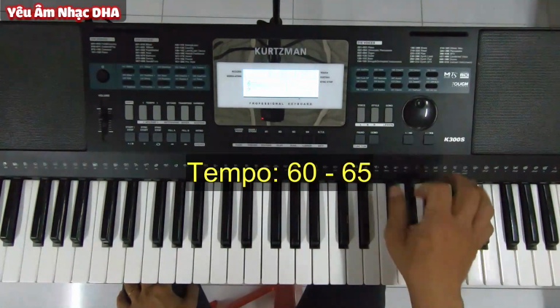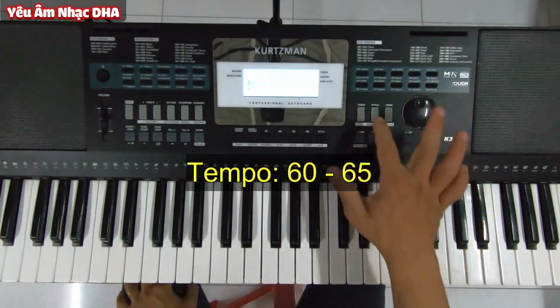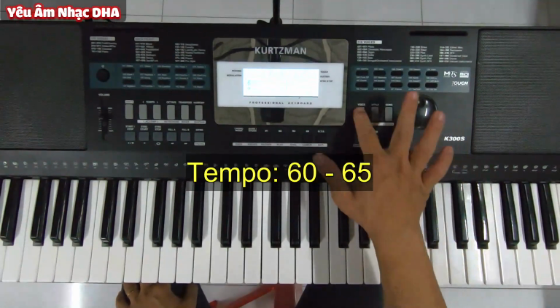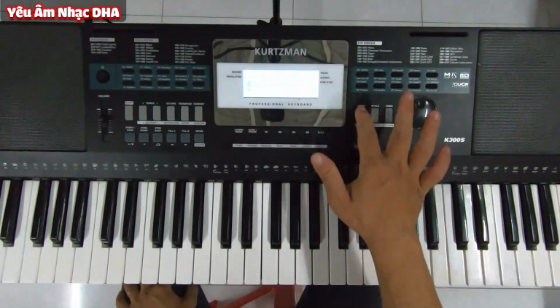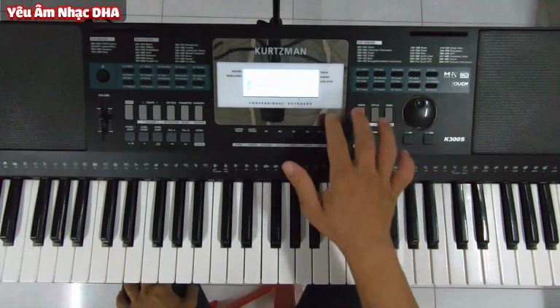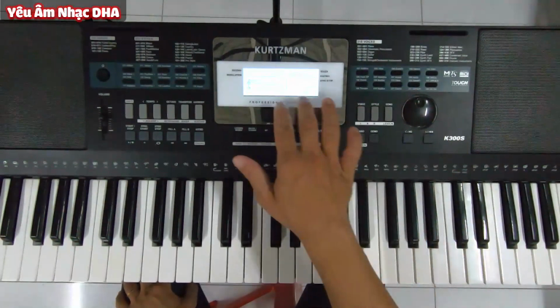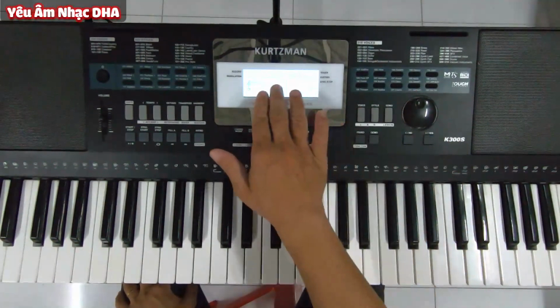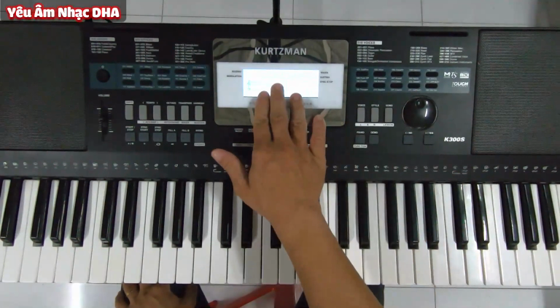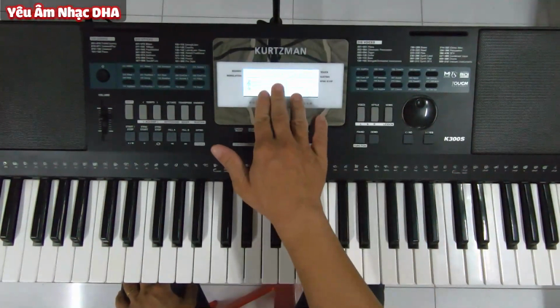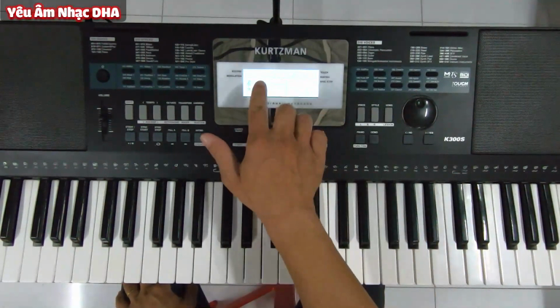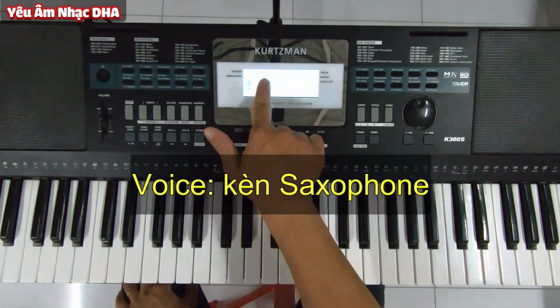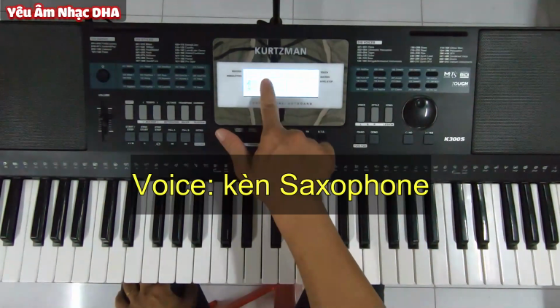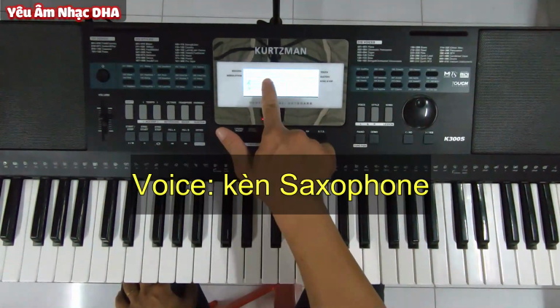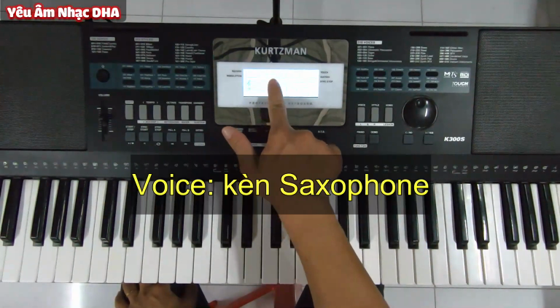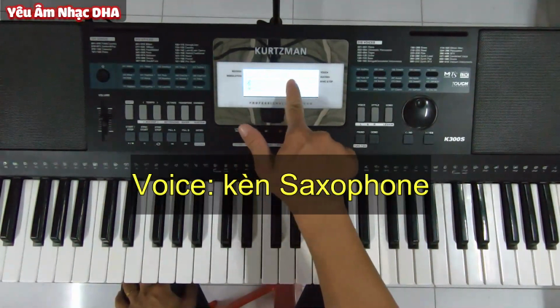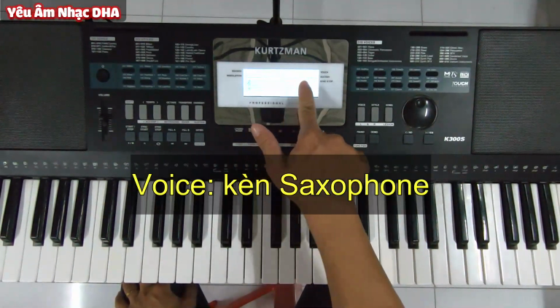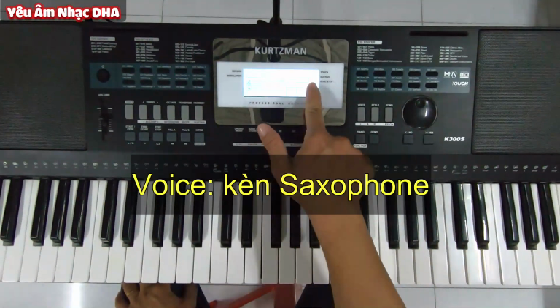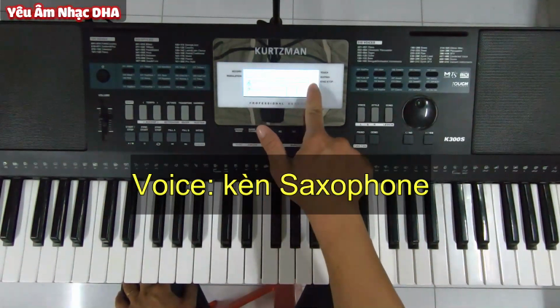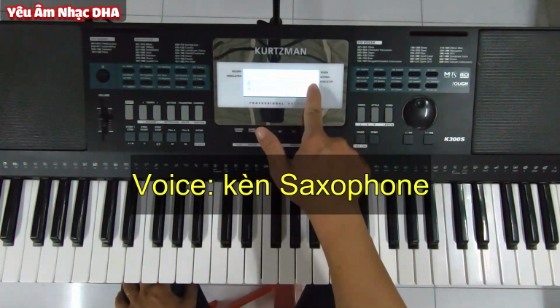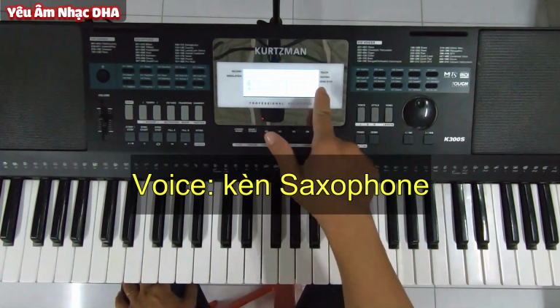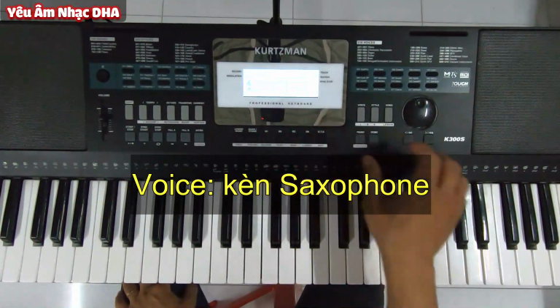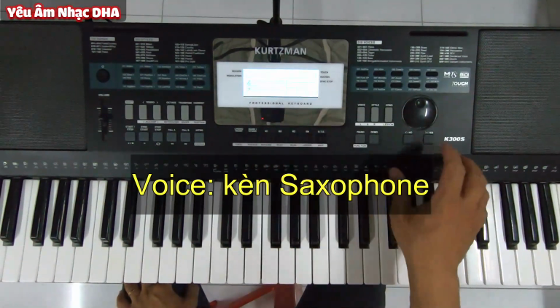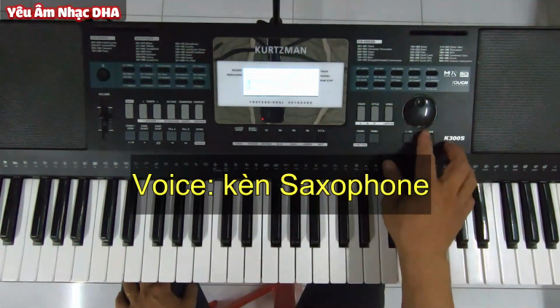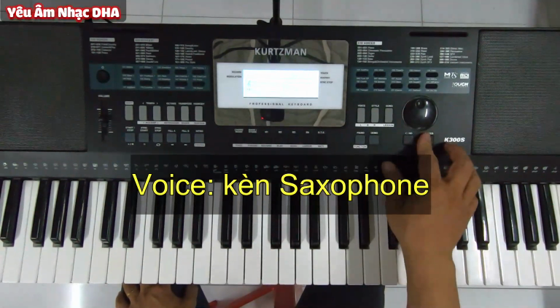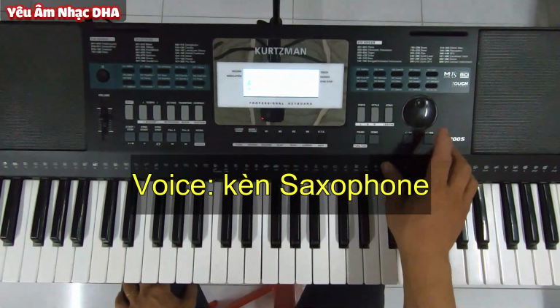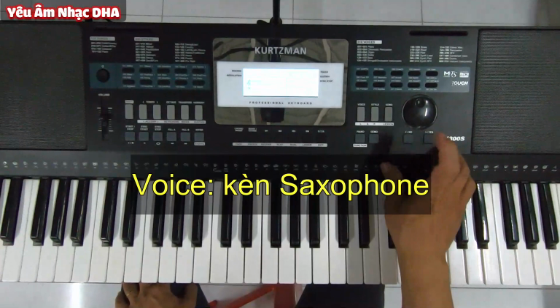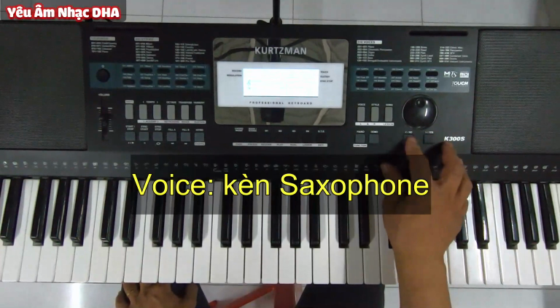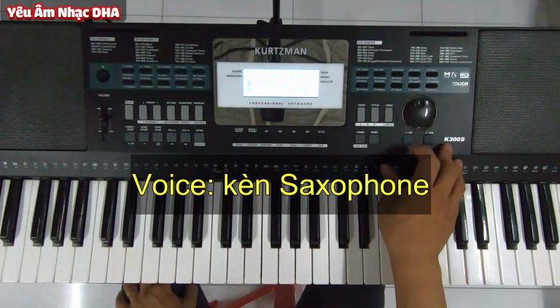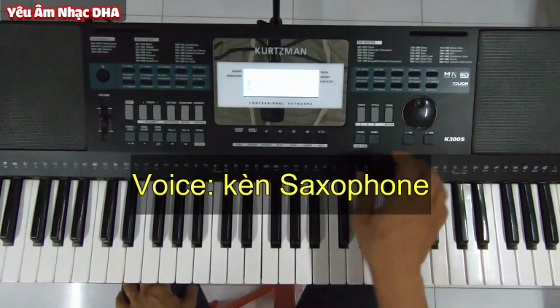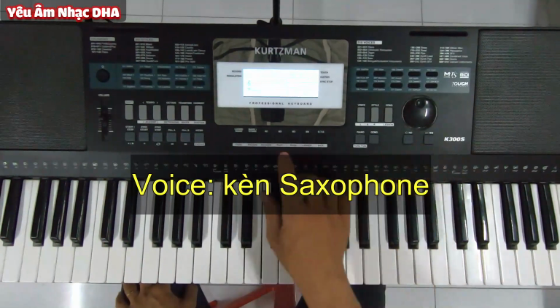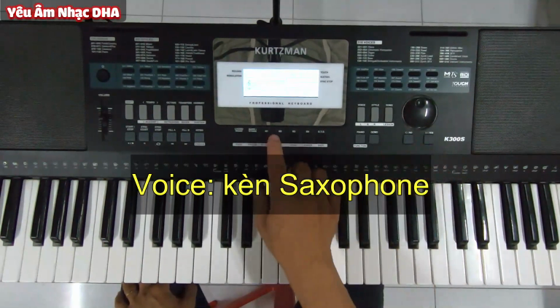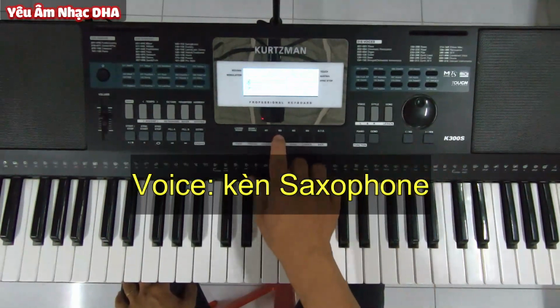Âm sắc thì mình chọn tiếng kèn Soprano Saxophone, hoặc là những tiếng kèn trên dưới chút cũng được.